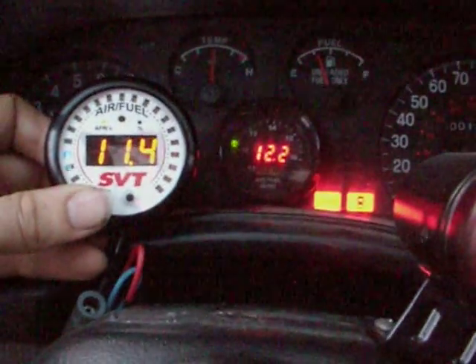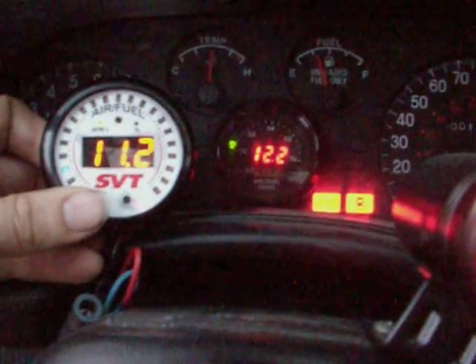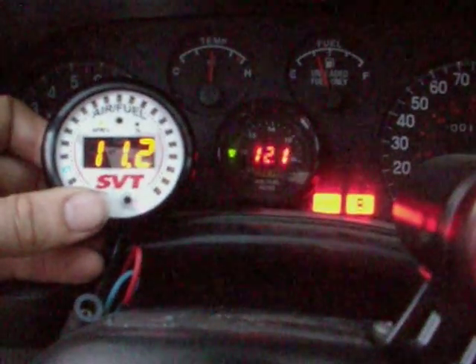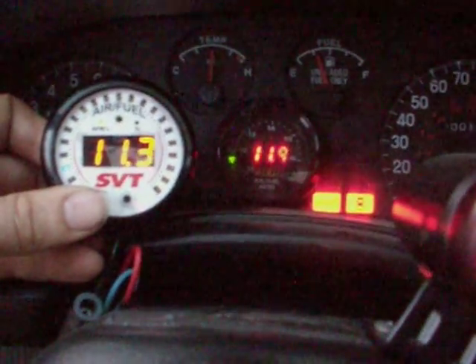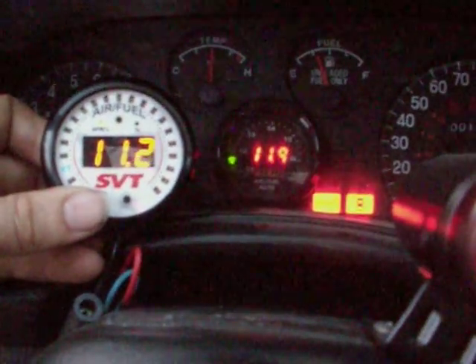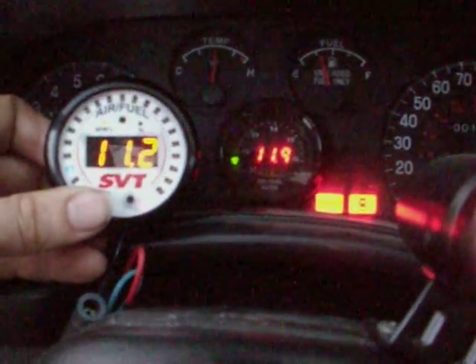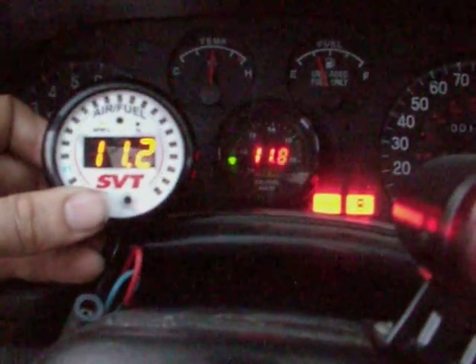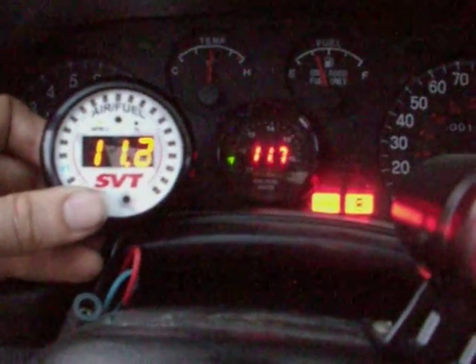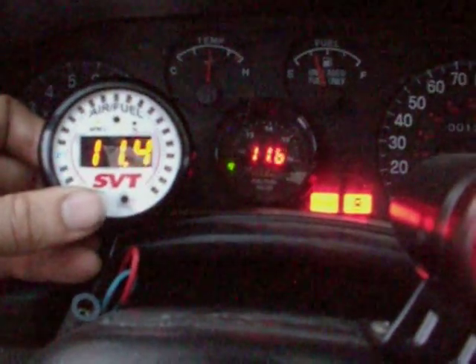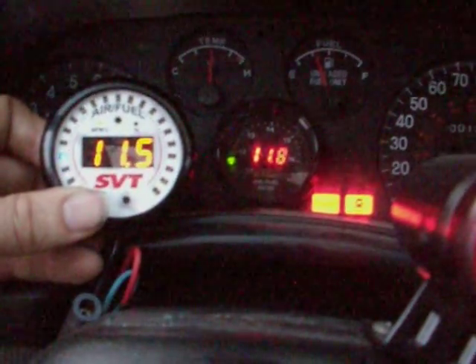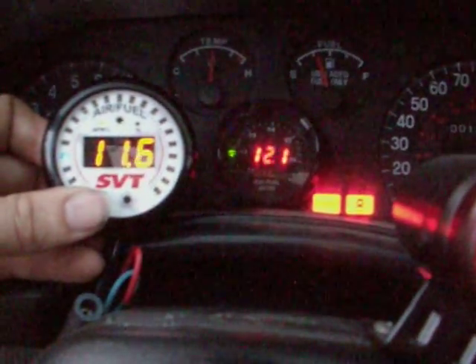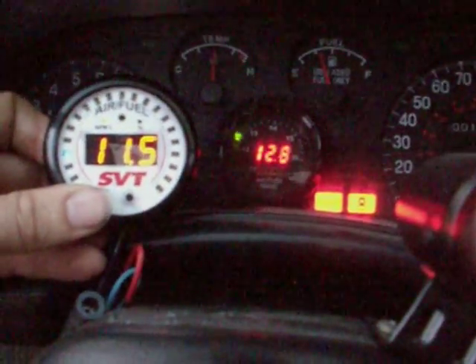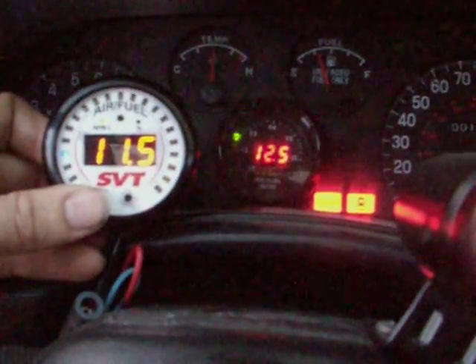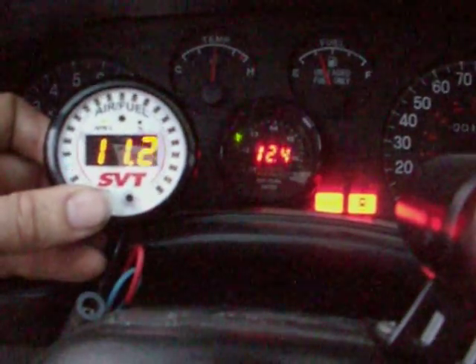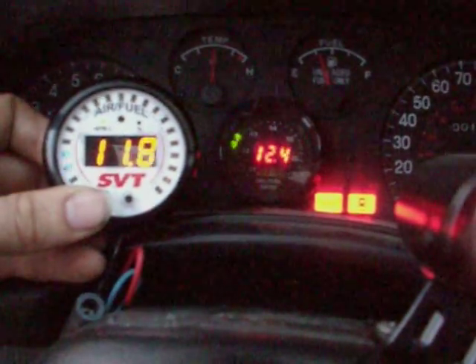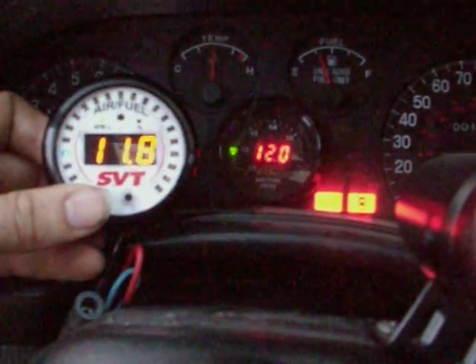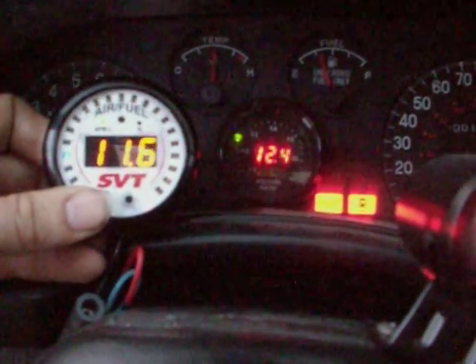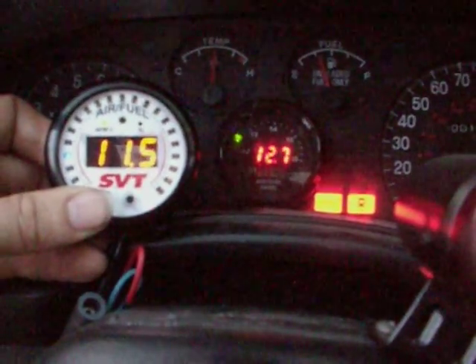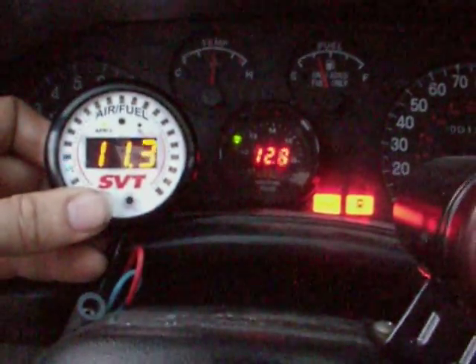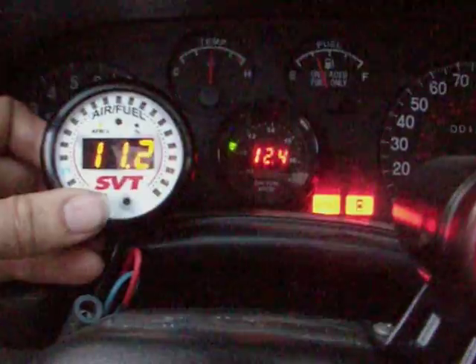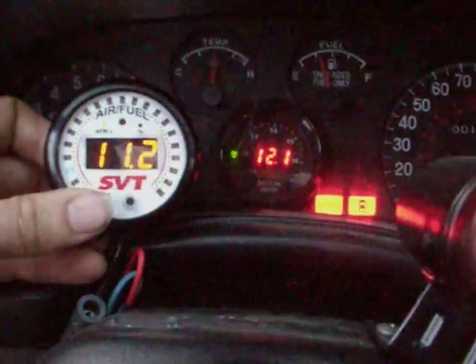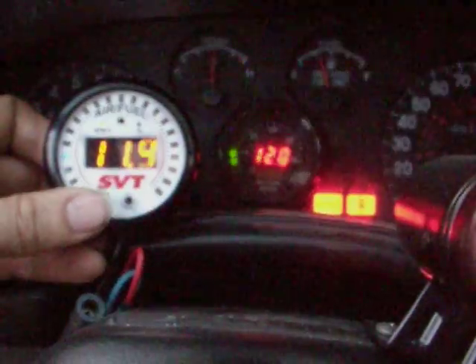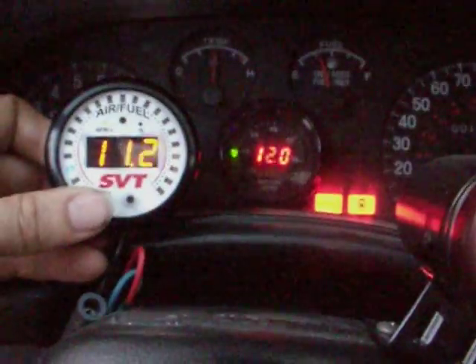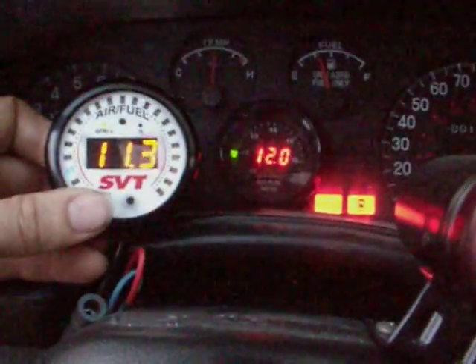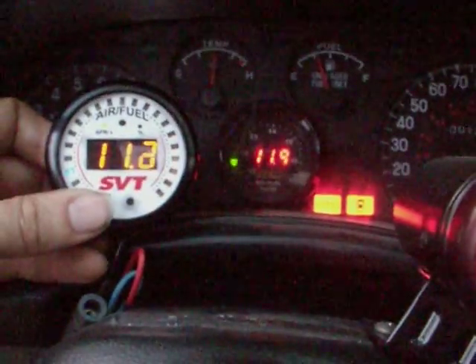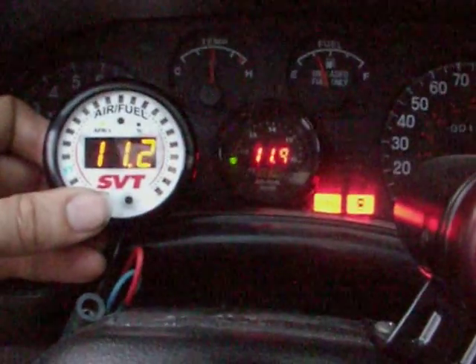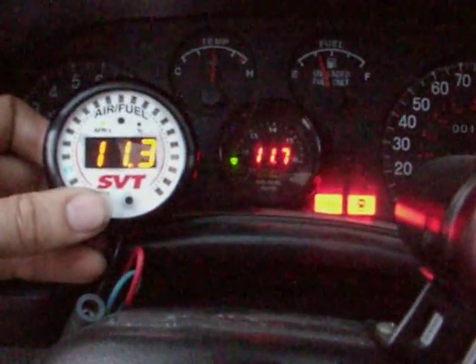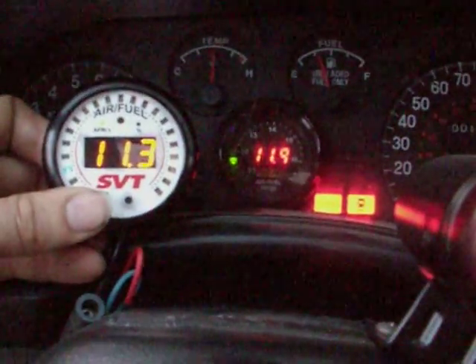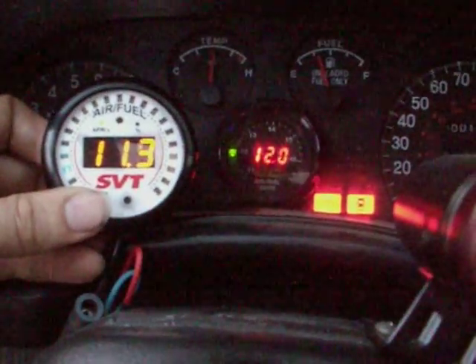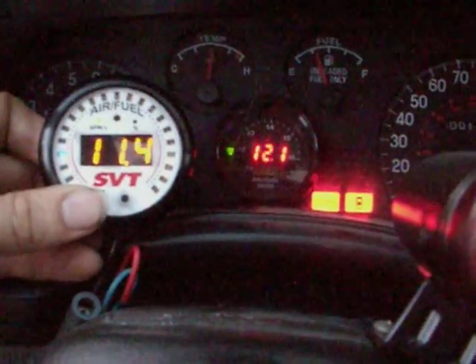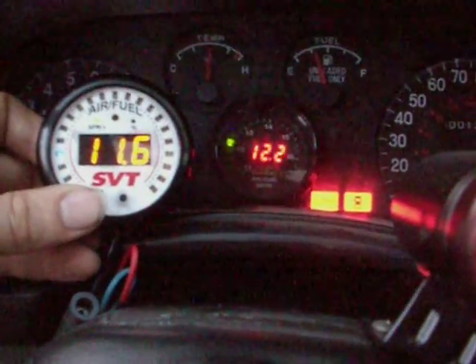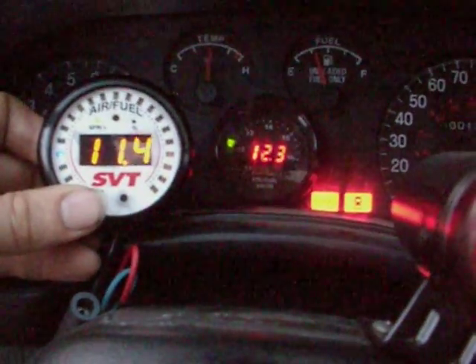Again, the idle seems to always read richer on the Bosch sensor.